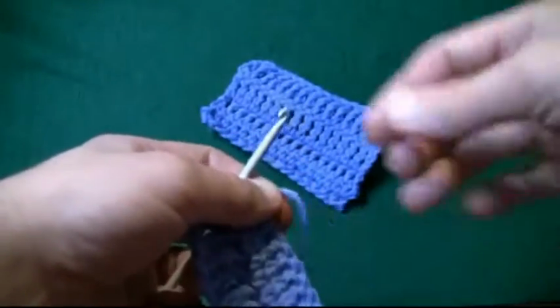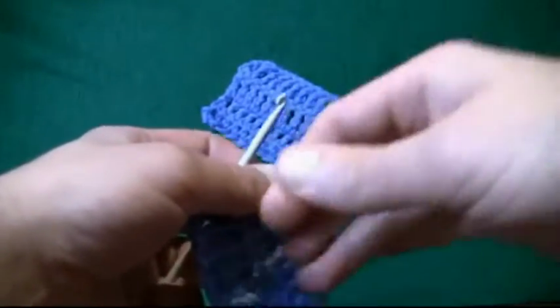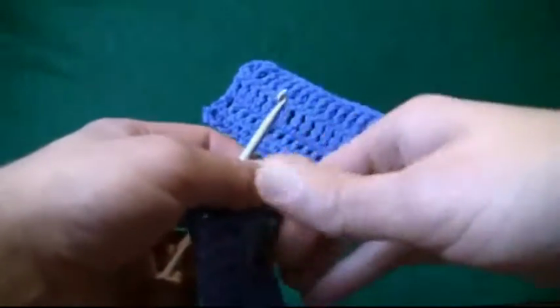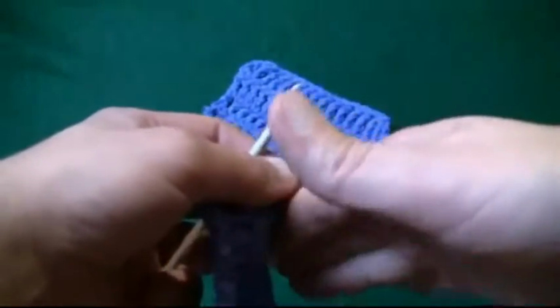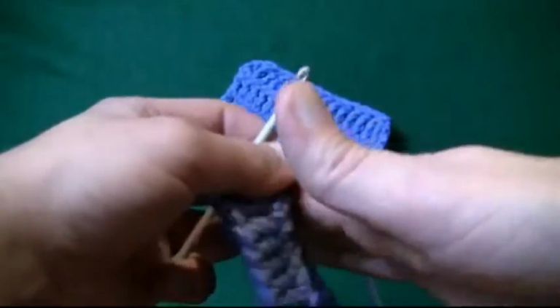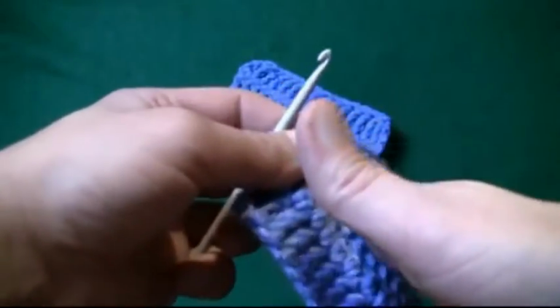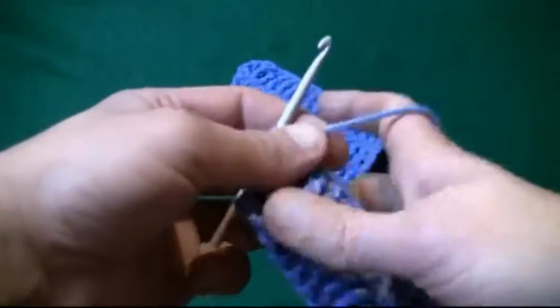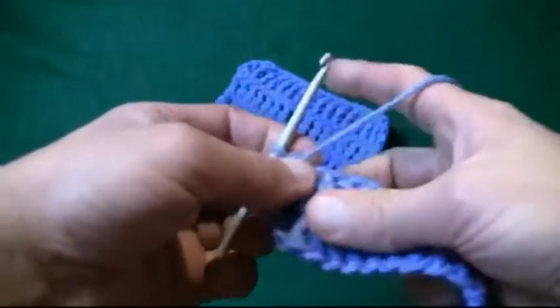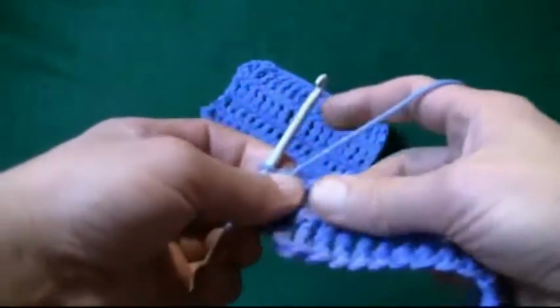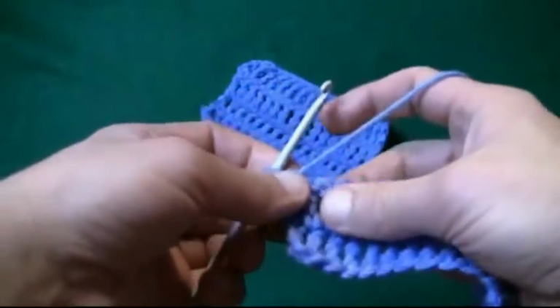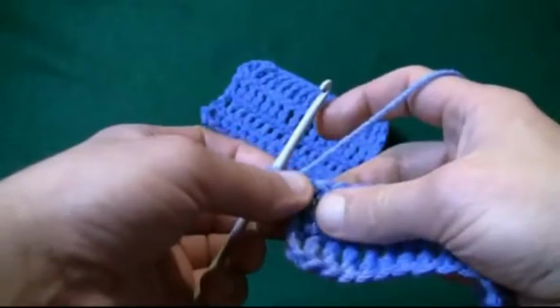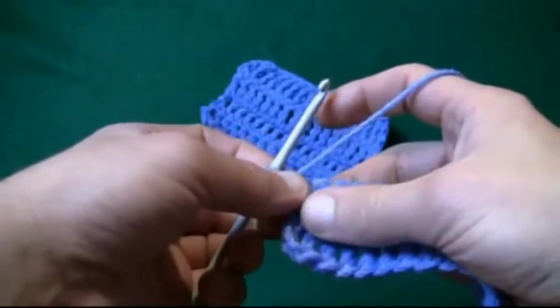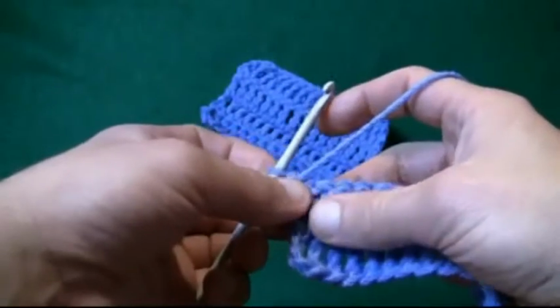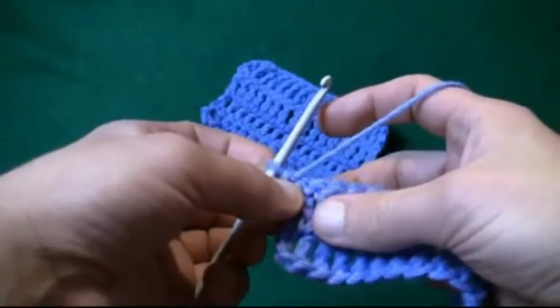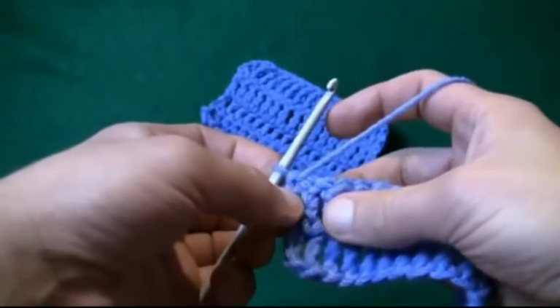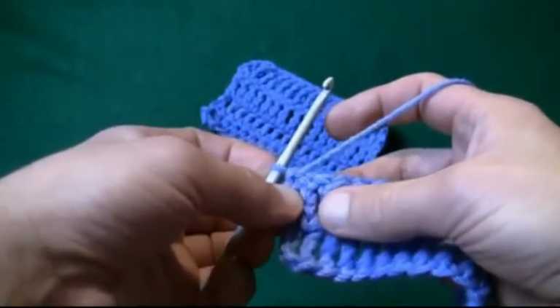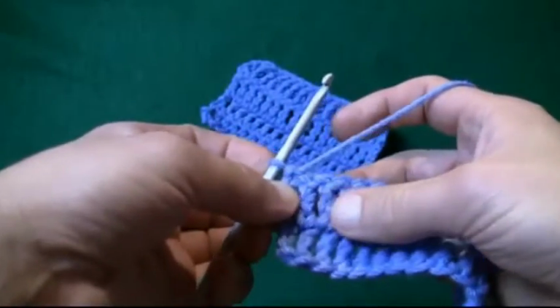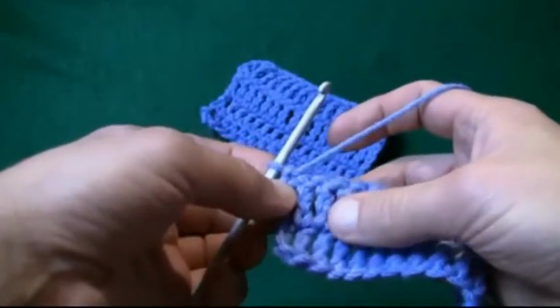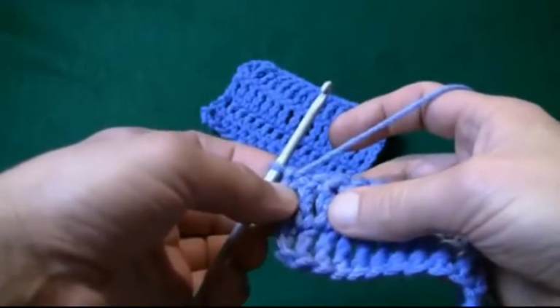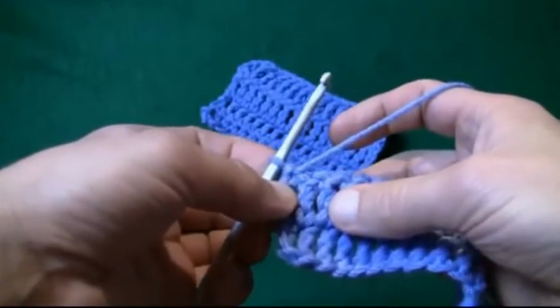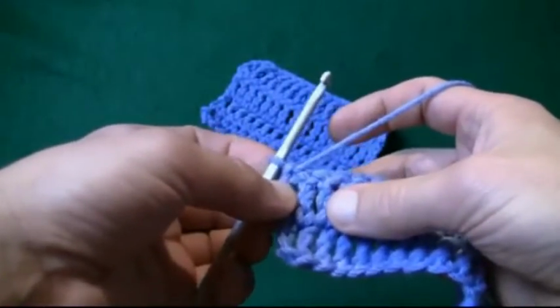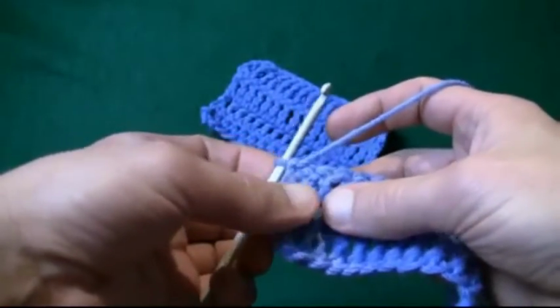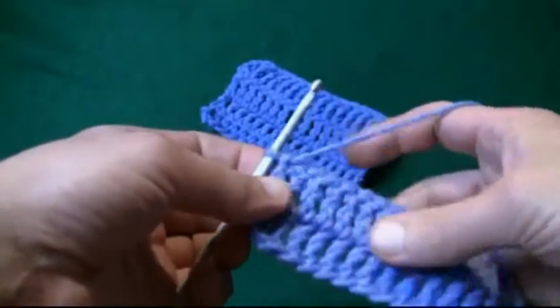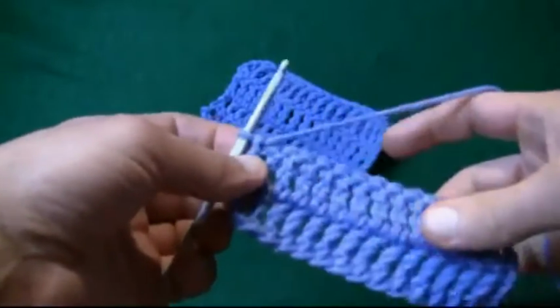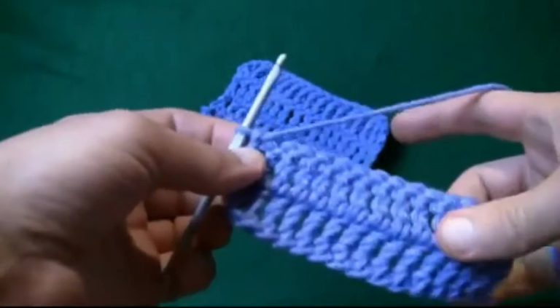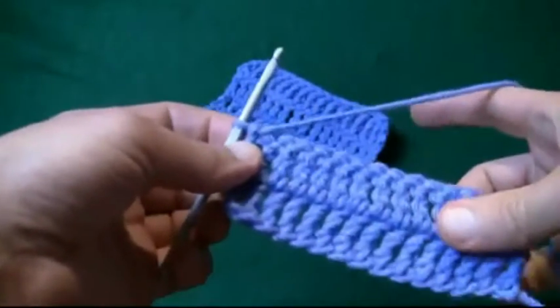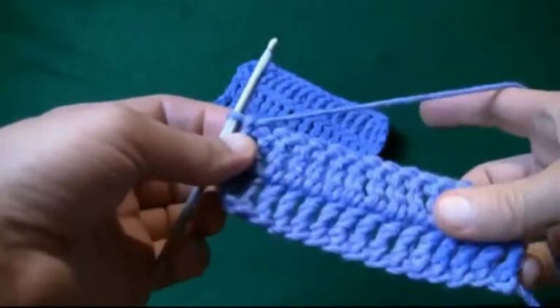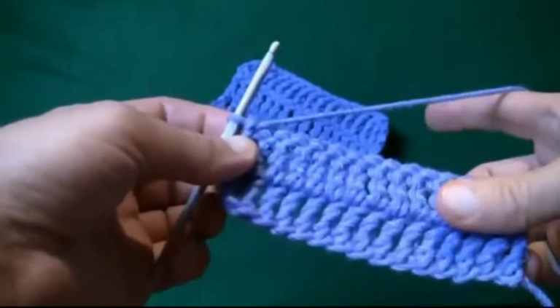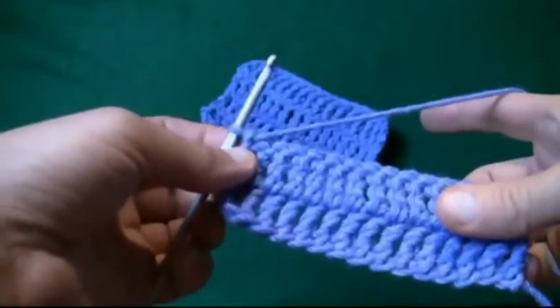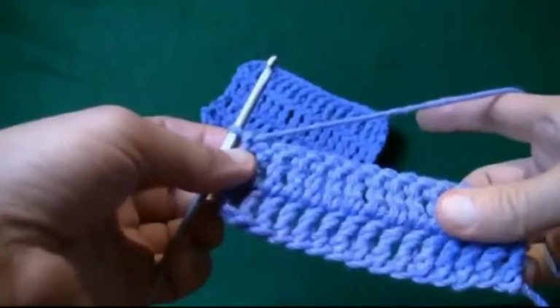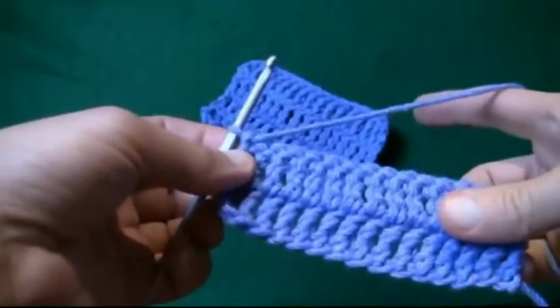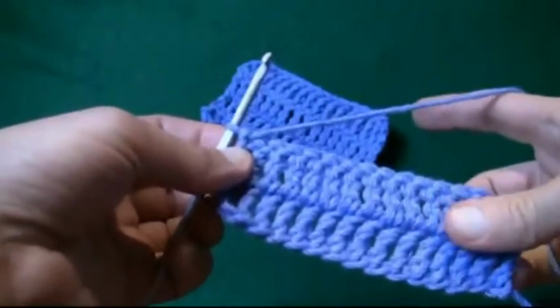My name is Michael Selick, and I'm the creator of Micah's Mail. On behalf of All Free Crochet, we'd like to introduce you to how to triple crochet.